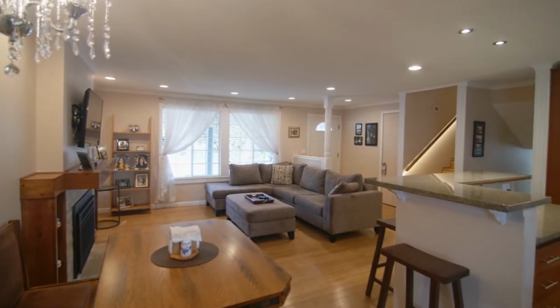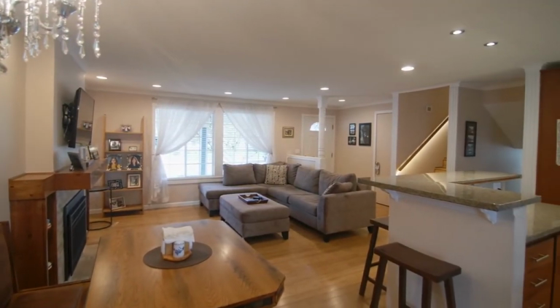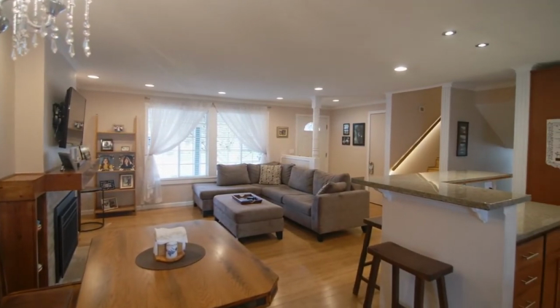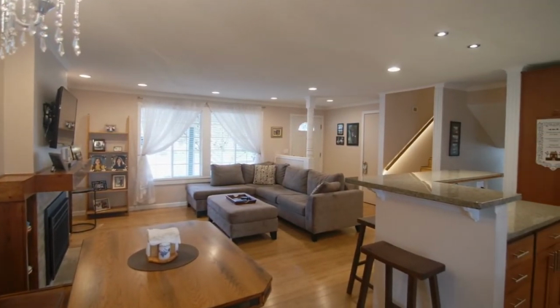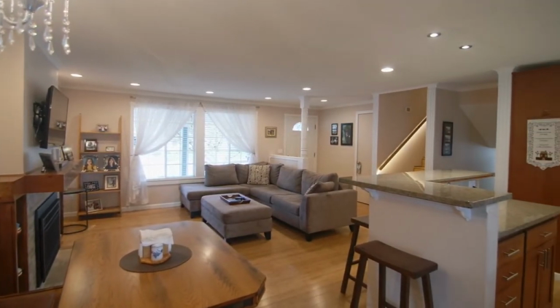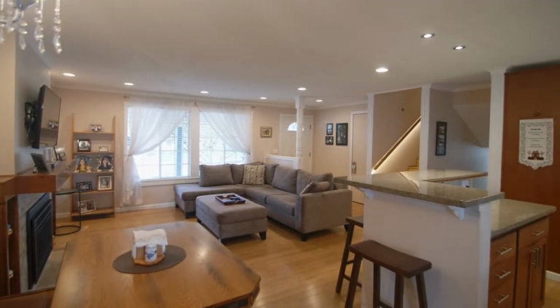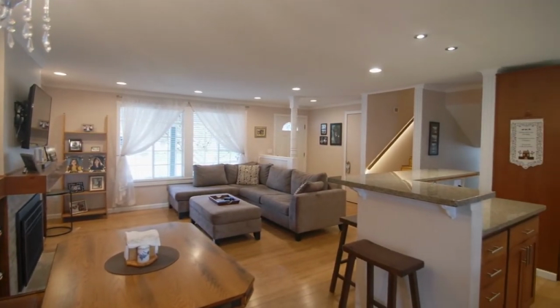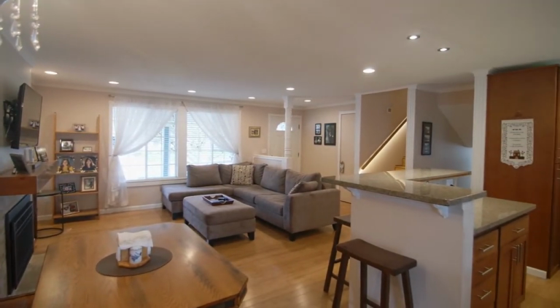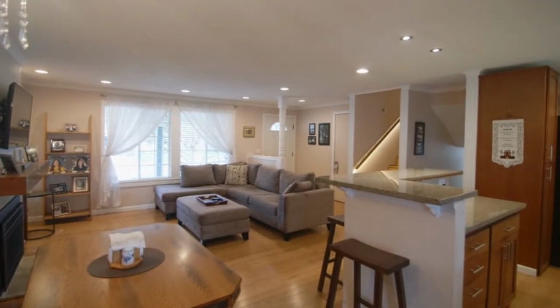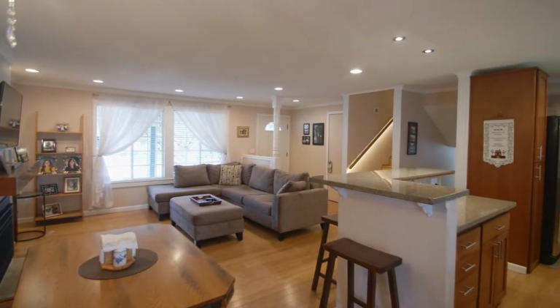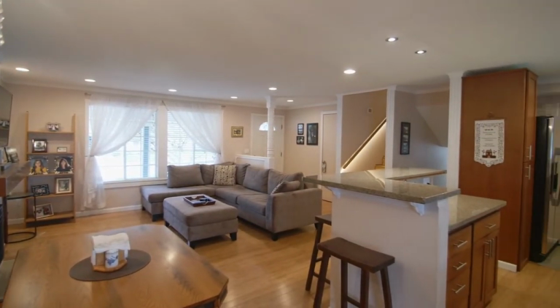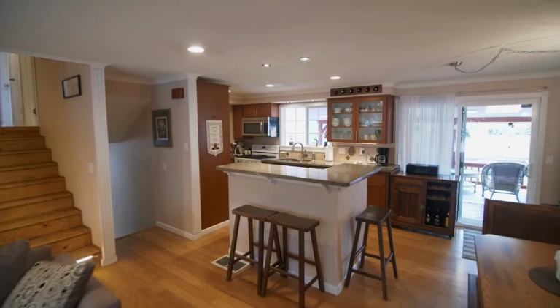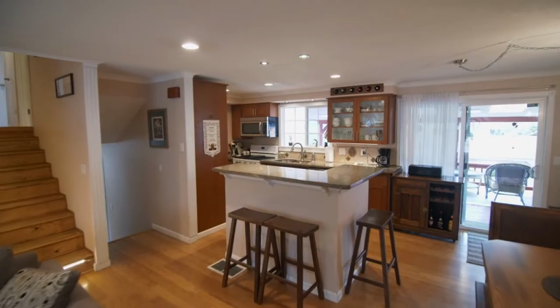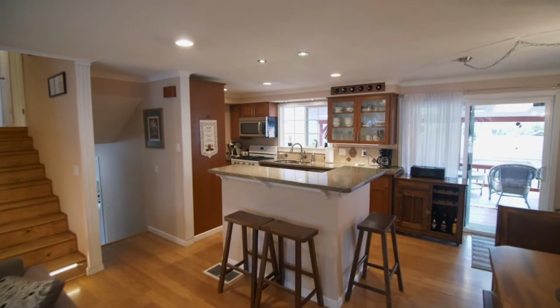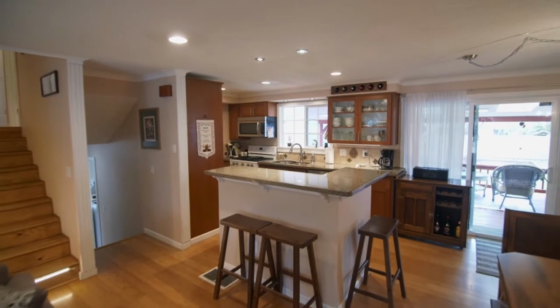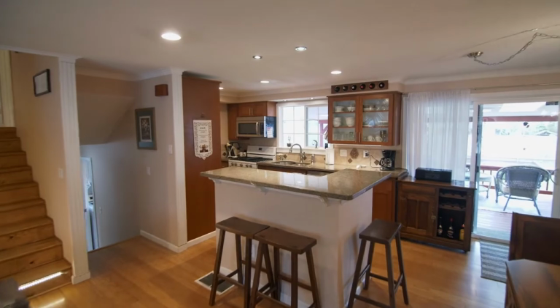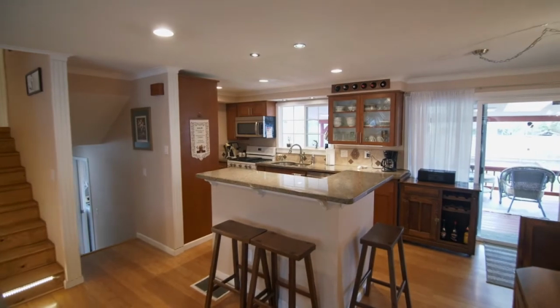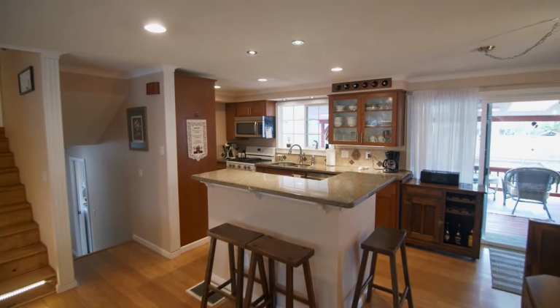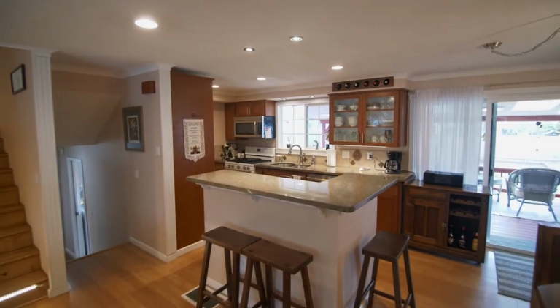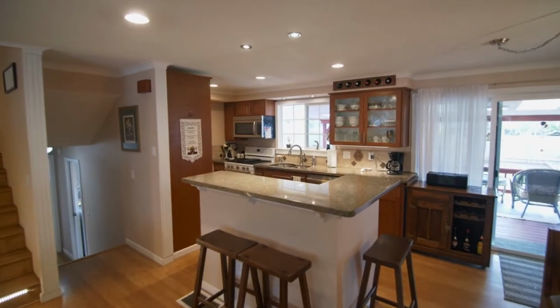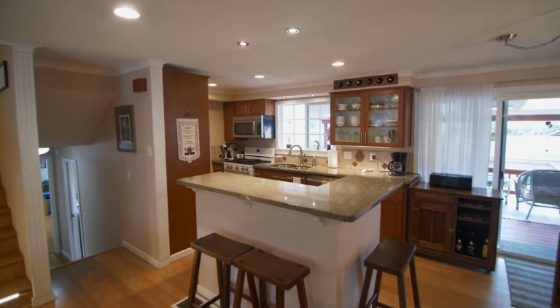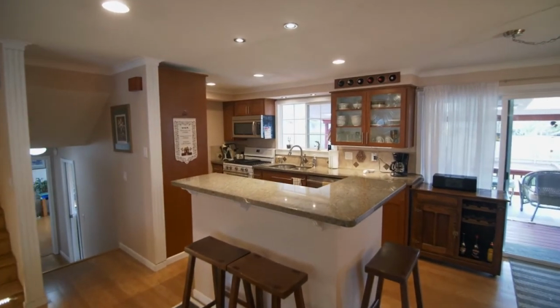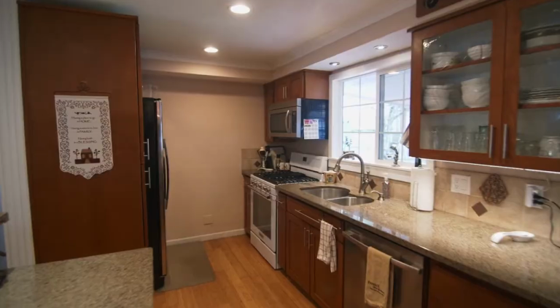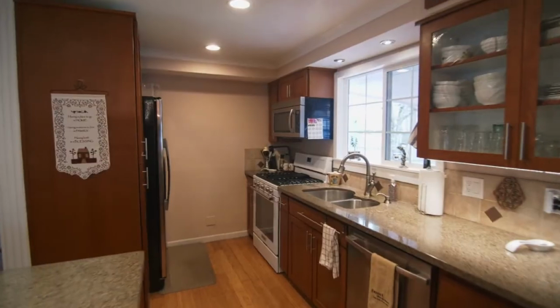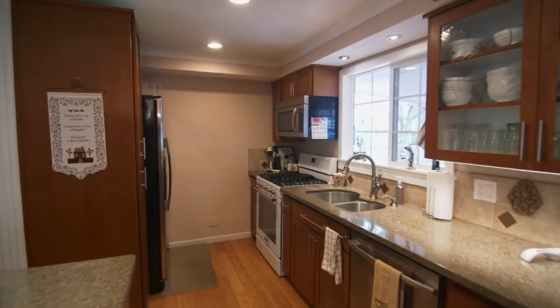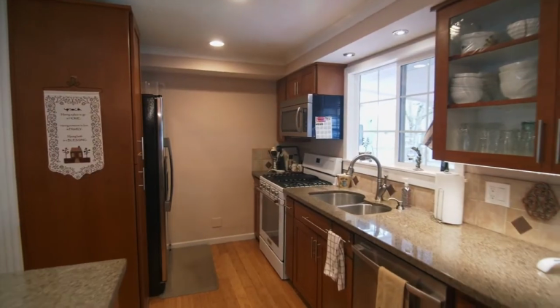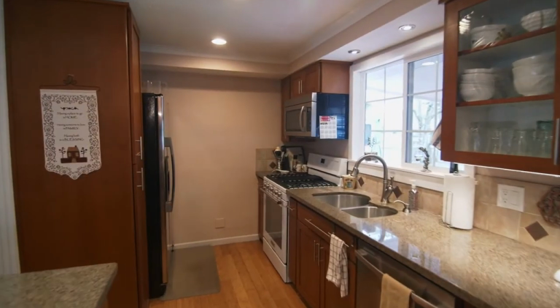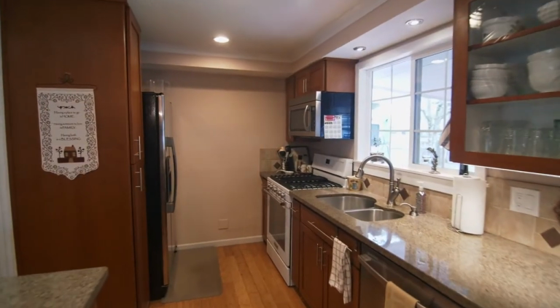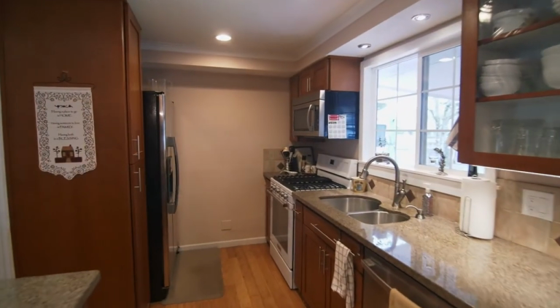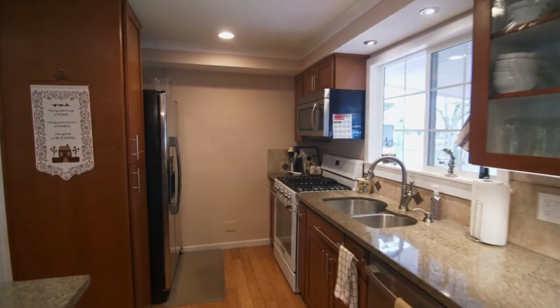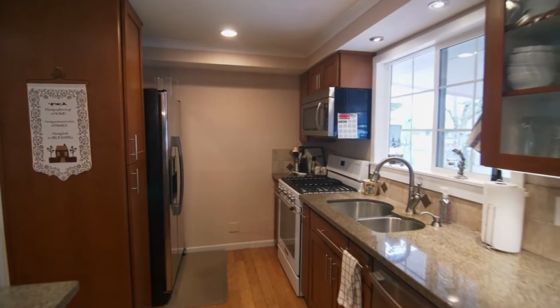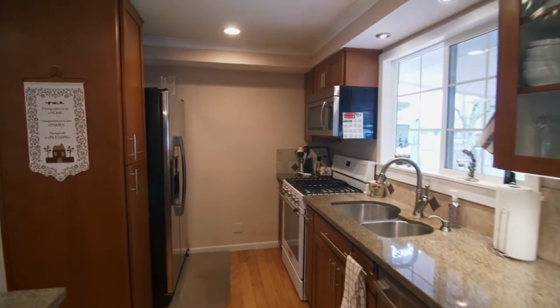The great room opens to the kitchen with an island, beautiful granite counters, and glass front cabinets.